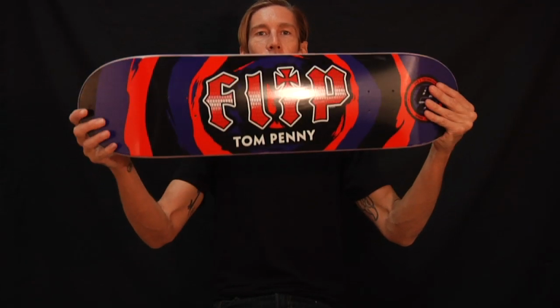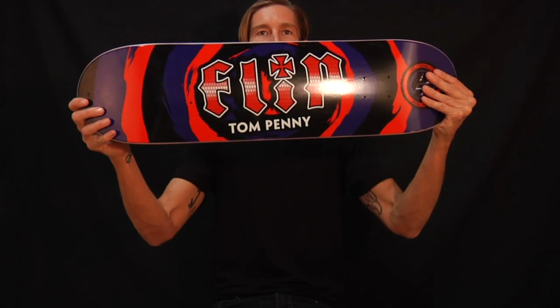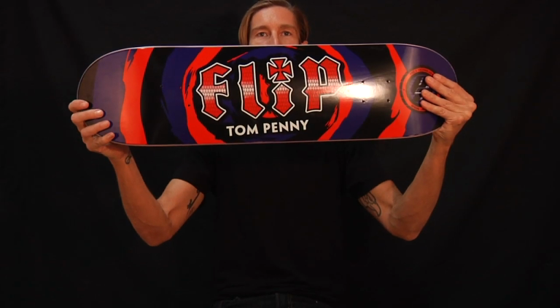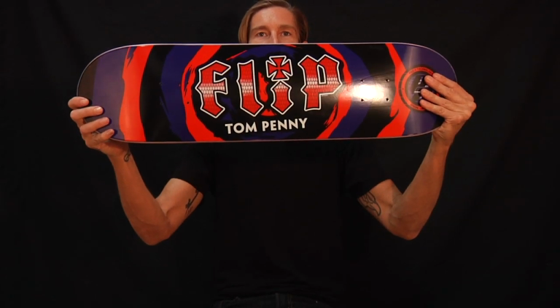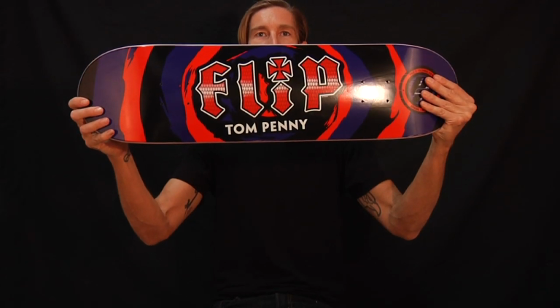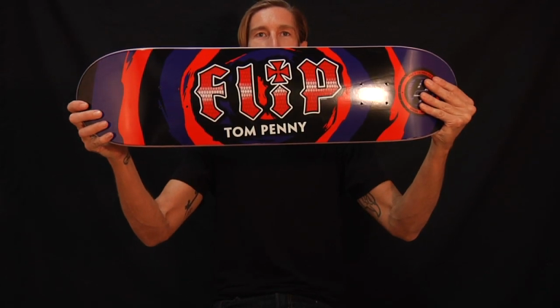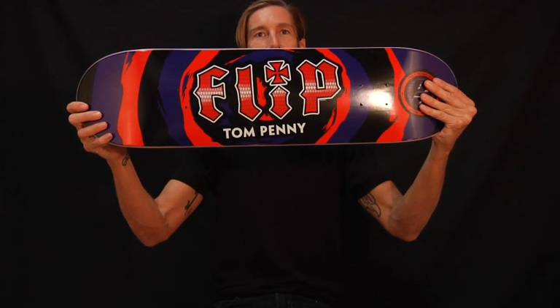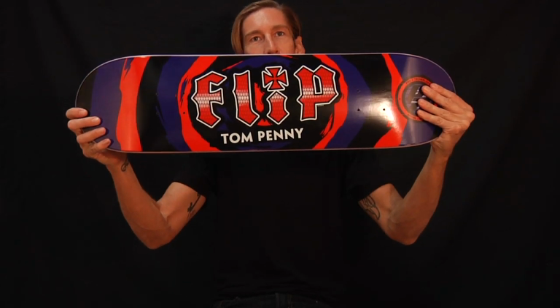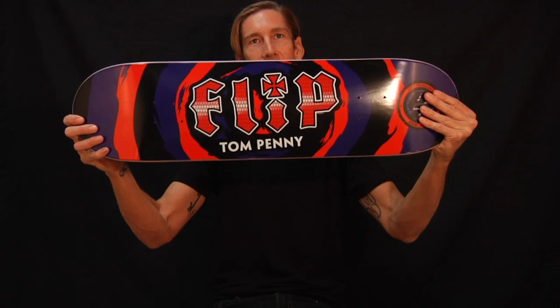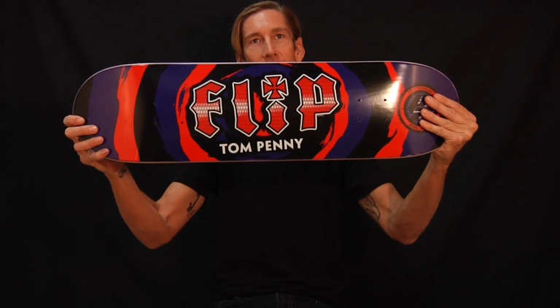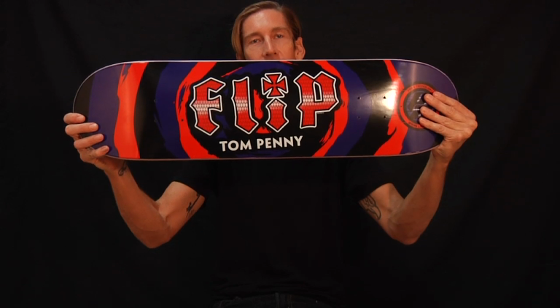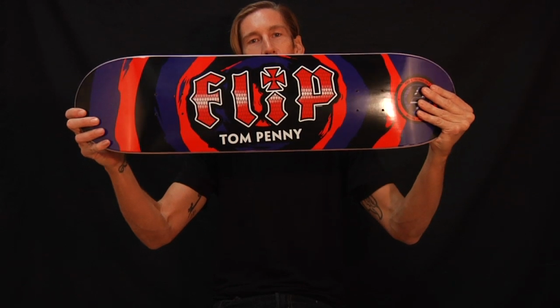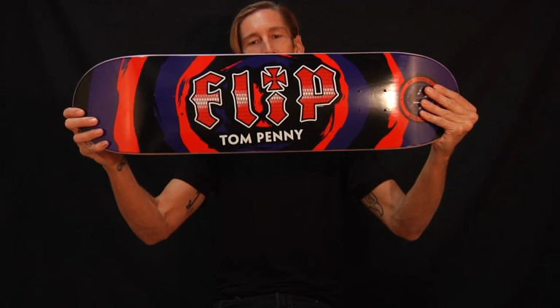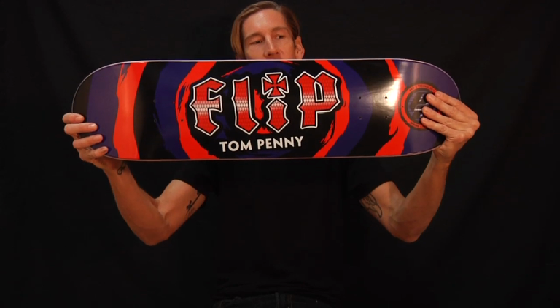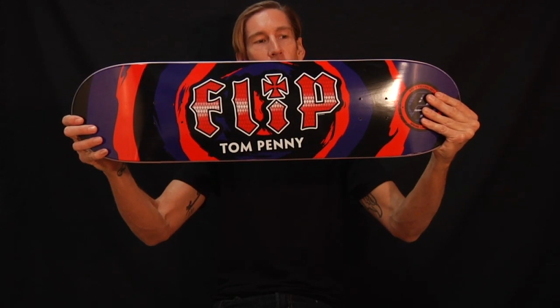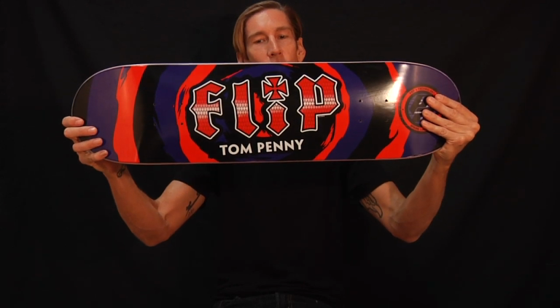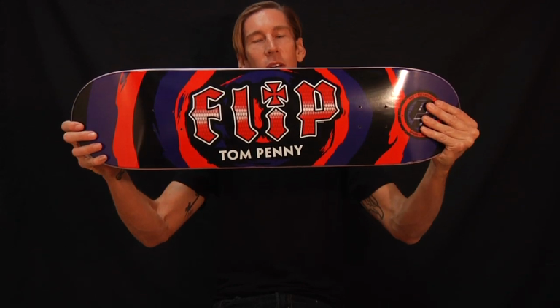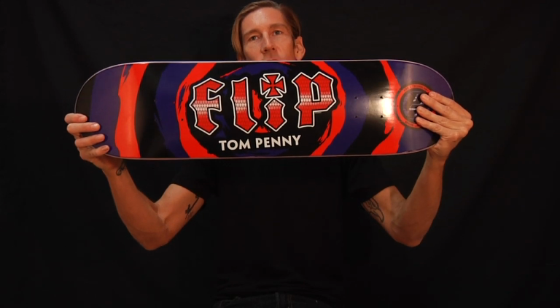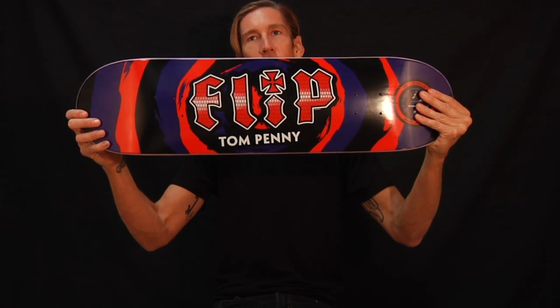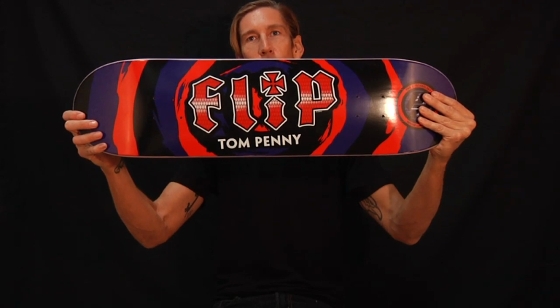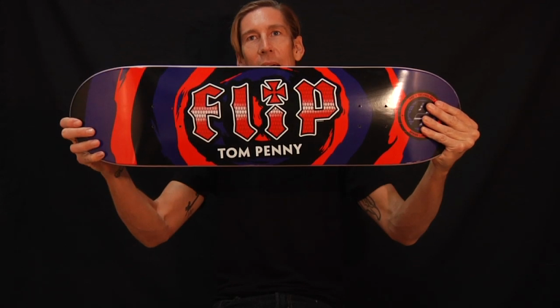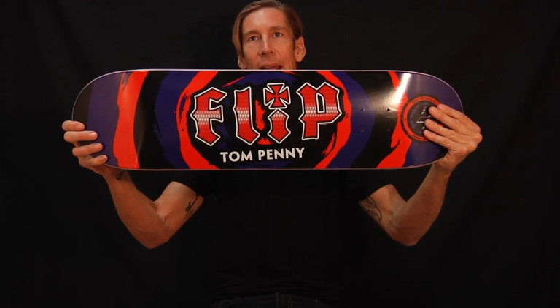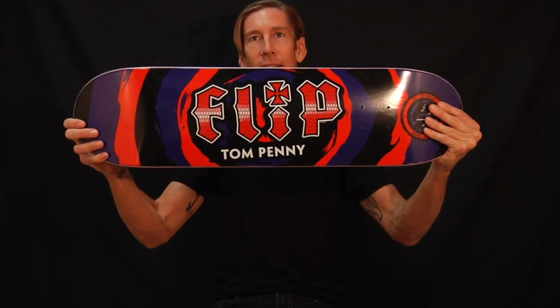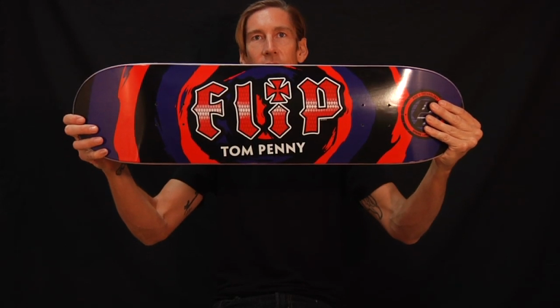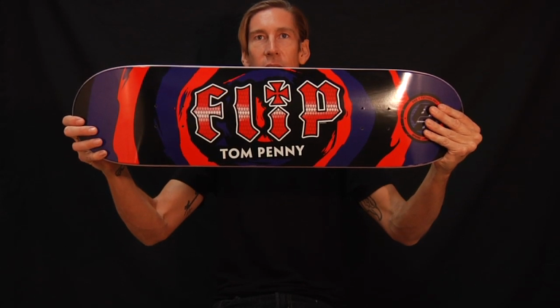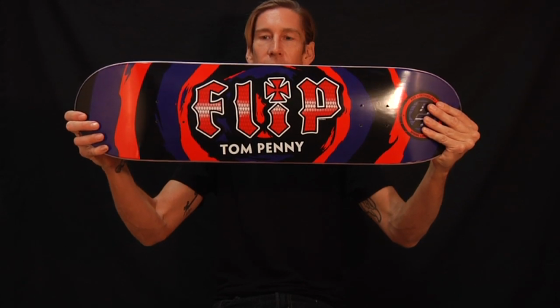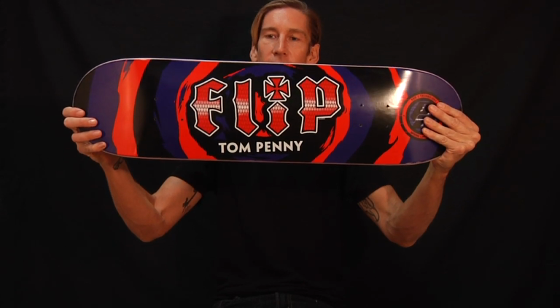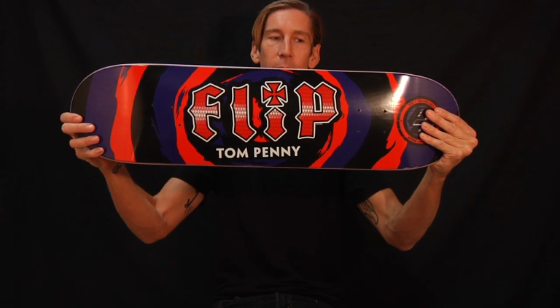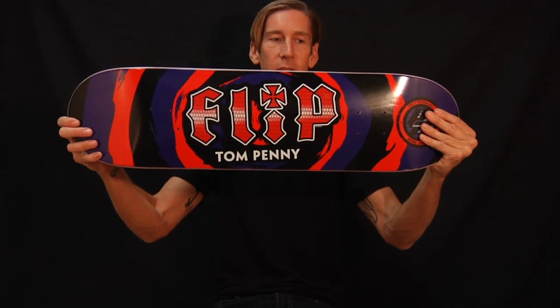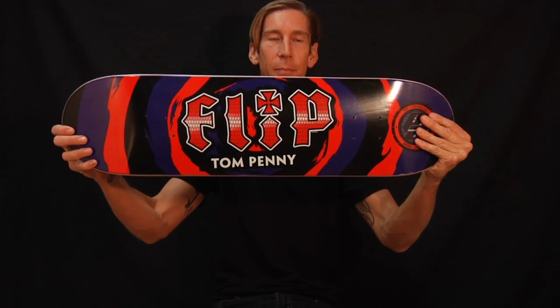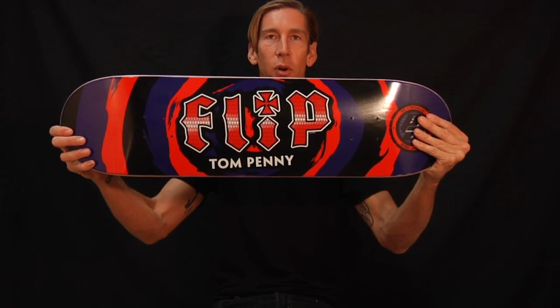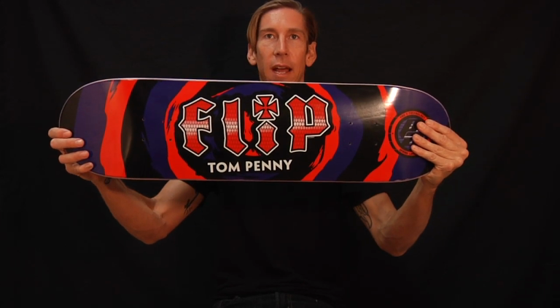Boom! The Tom Penney P2 Splat Series Flip Skateboard Day.